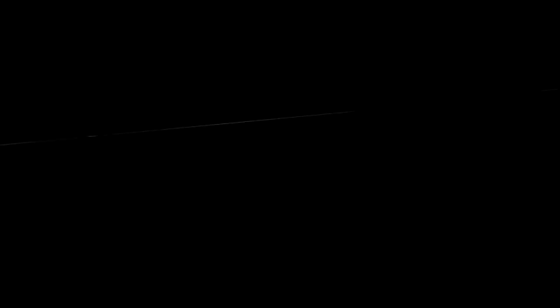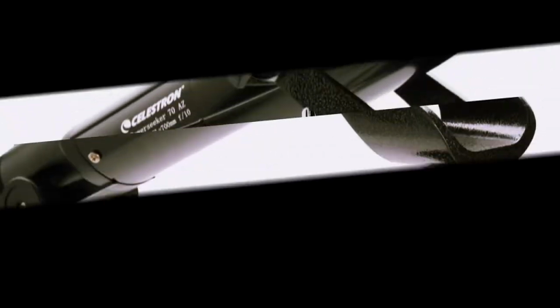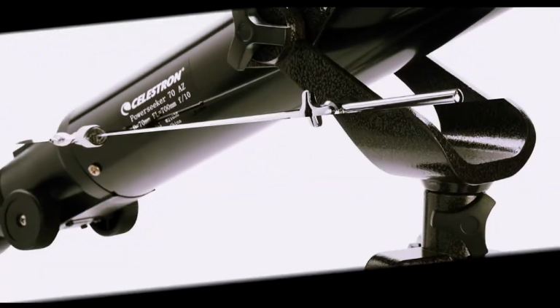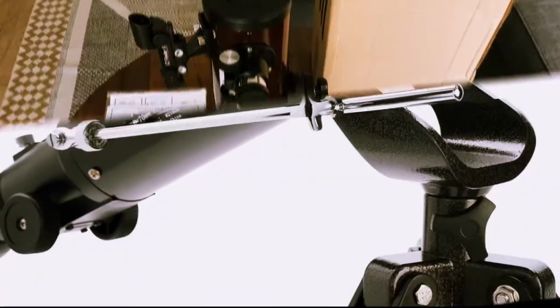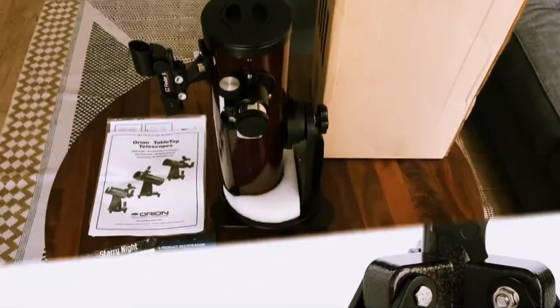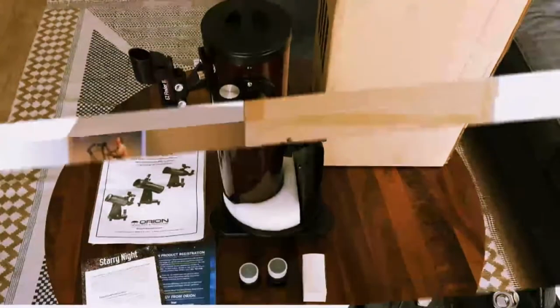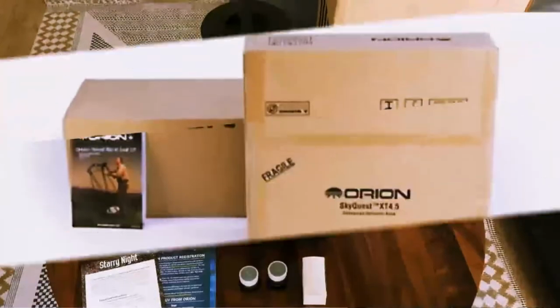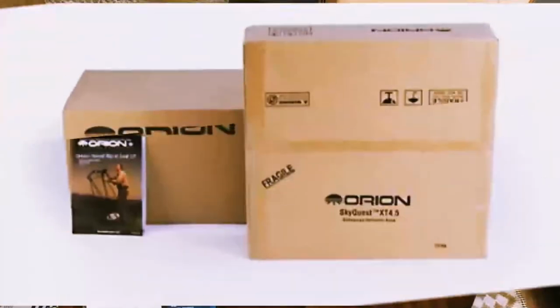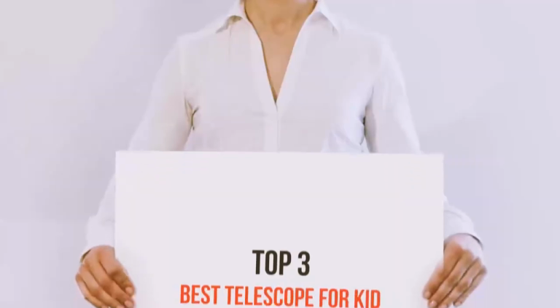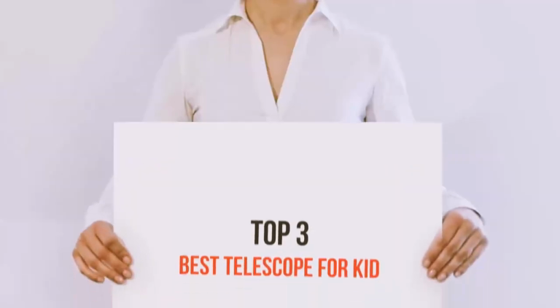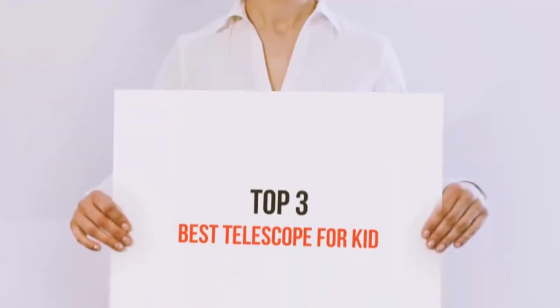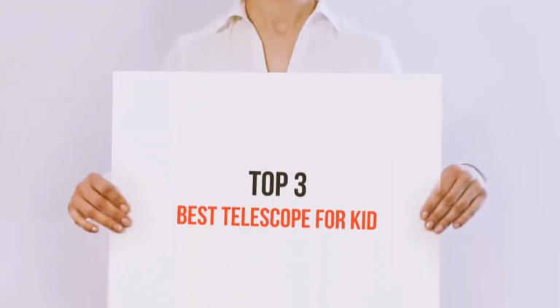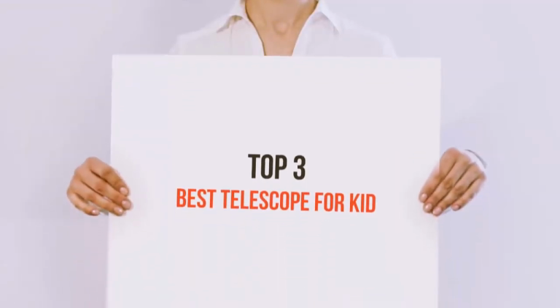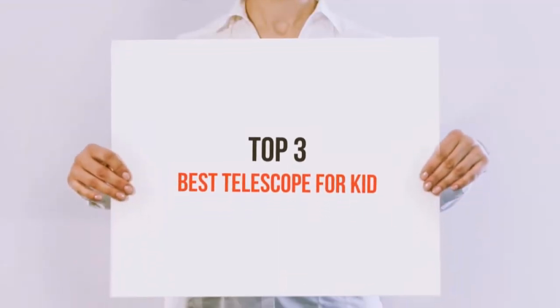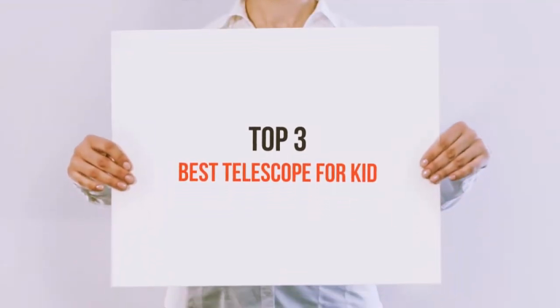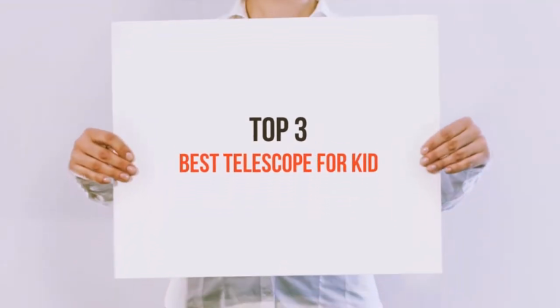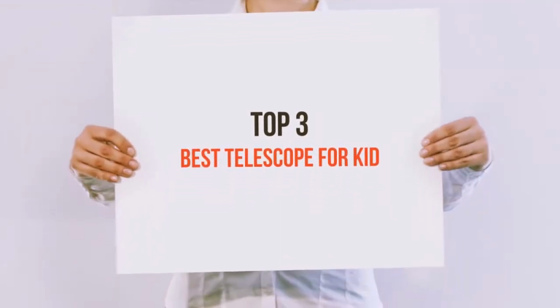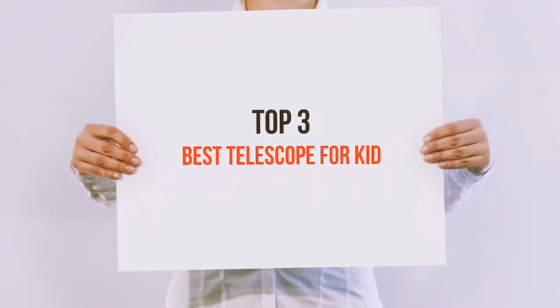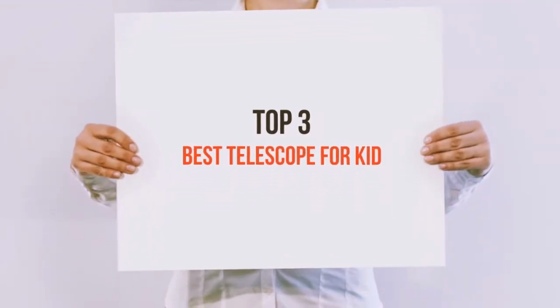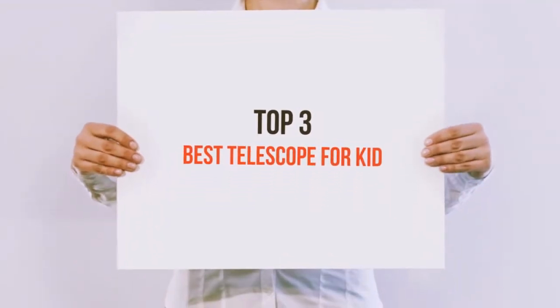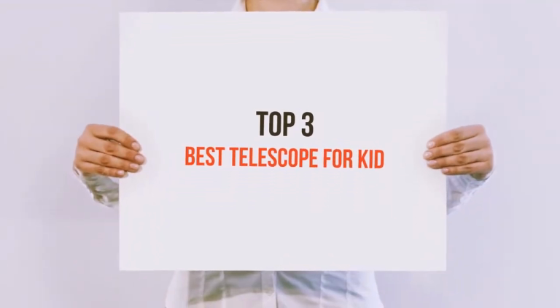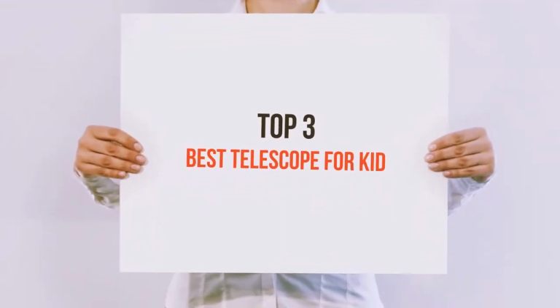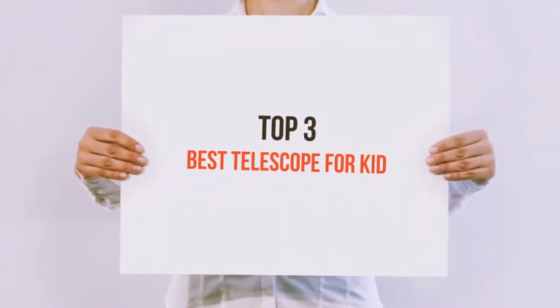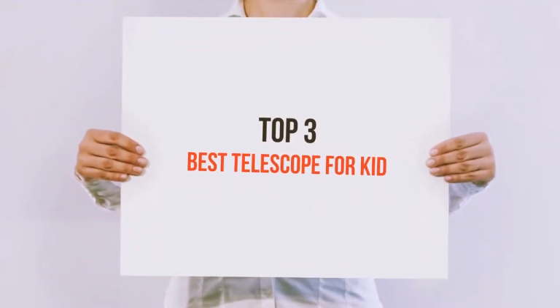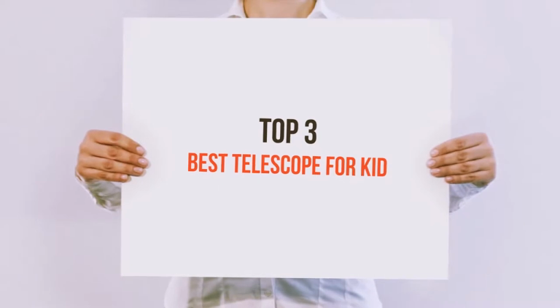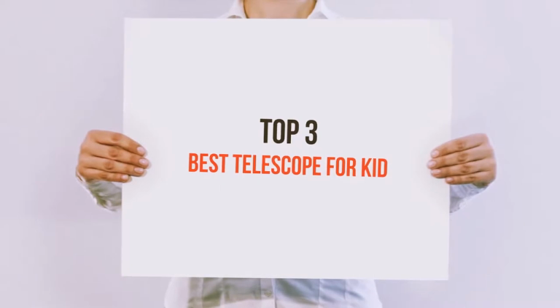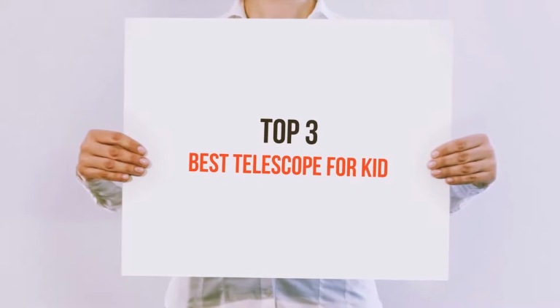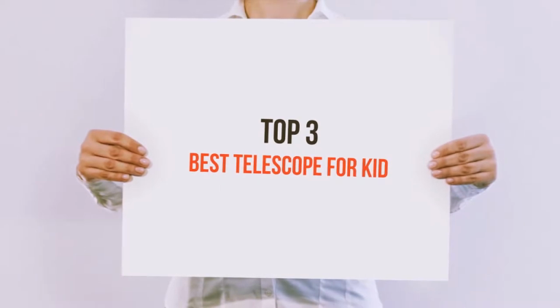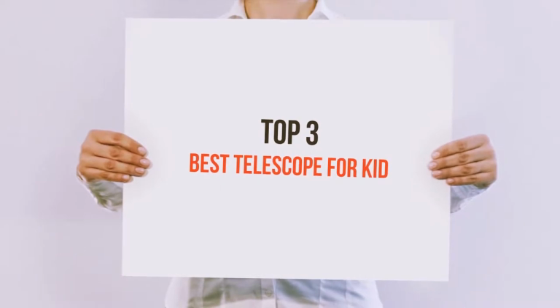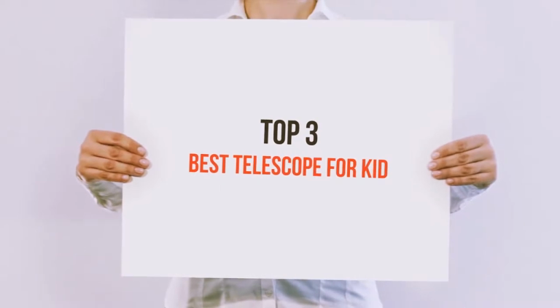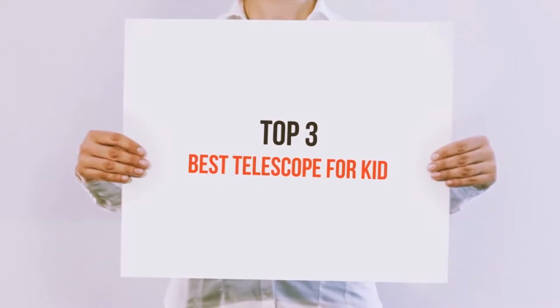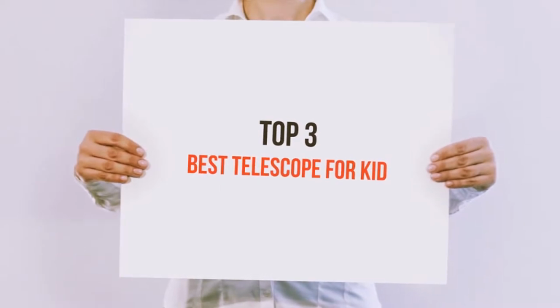Hello guys, welcome back to my channel. Today I'm gonna talk about the Top 3 Best Telescopes for Kids.